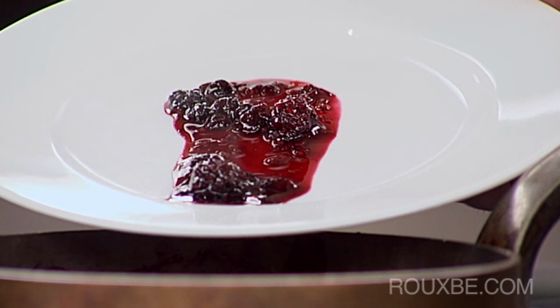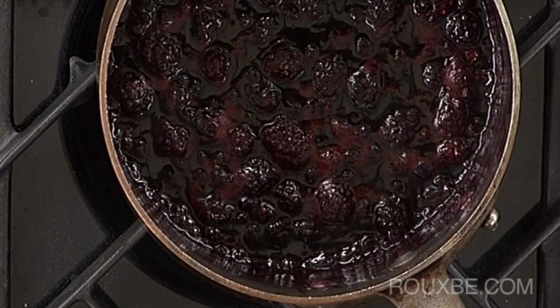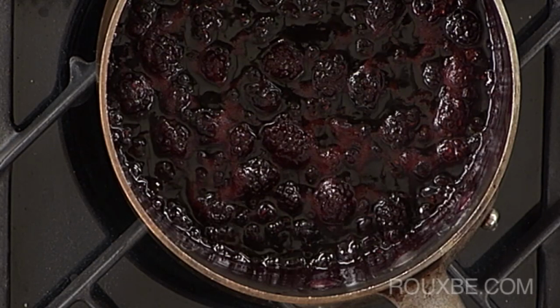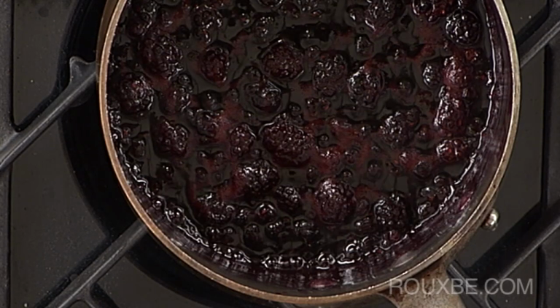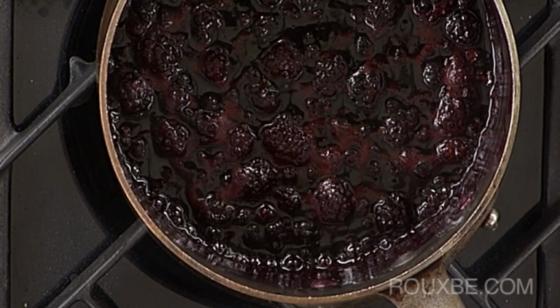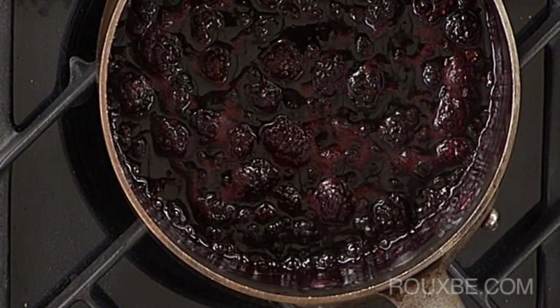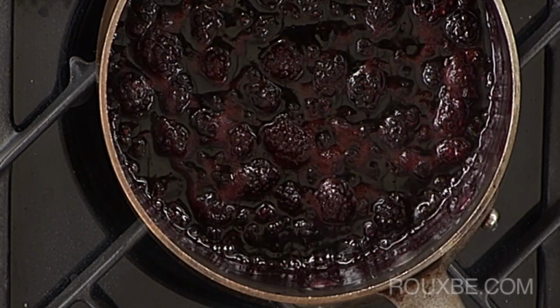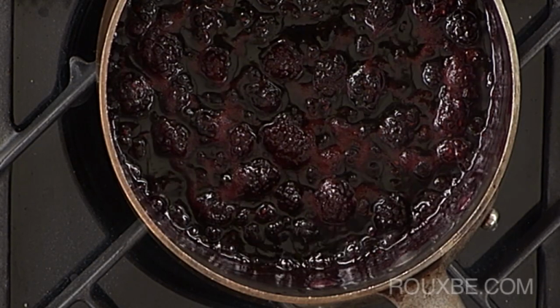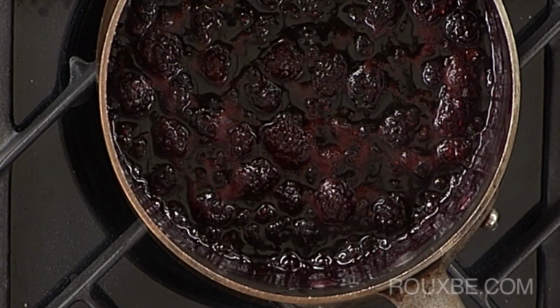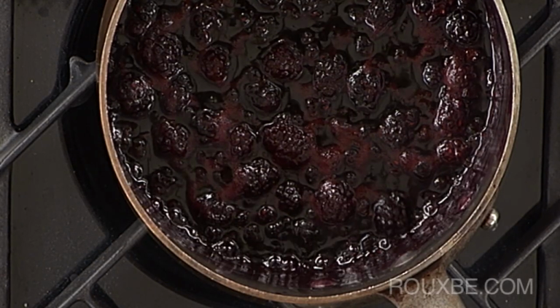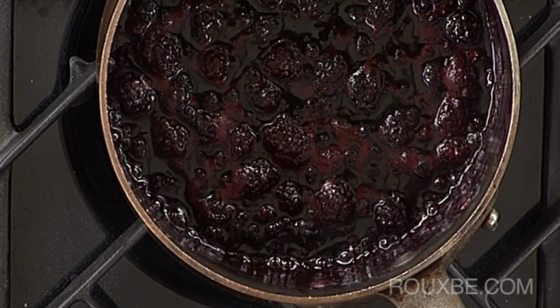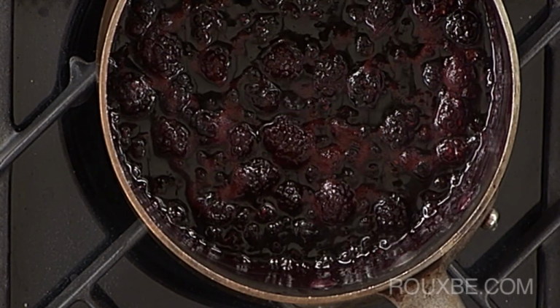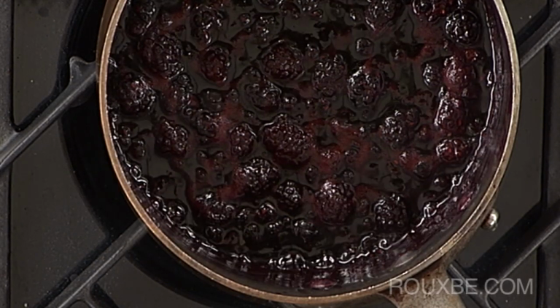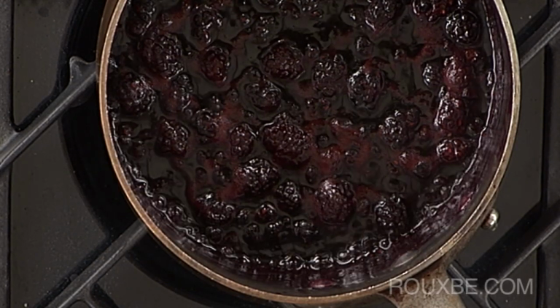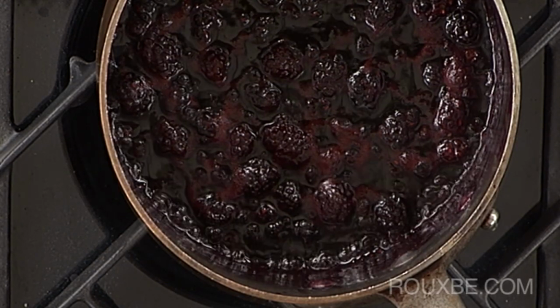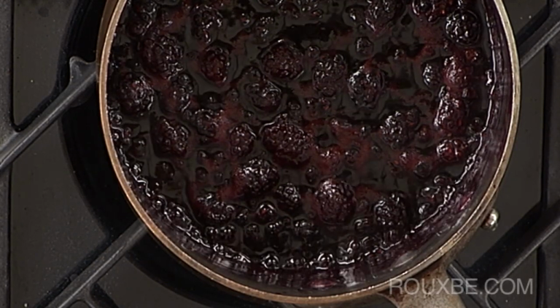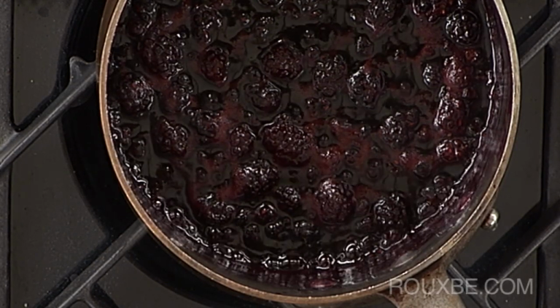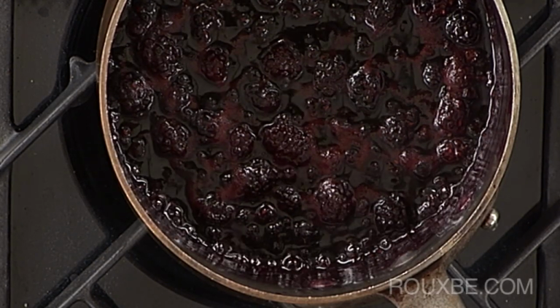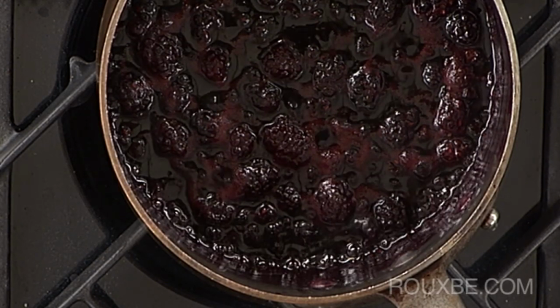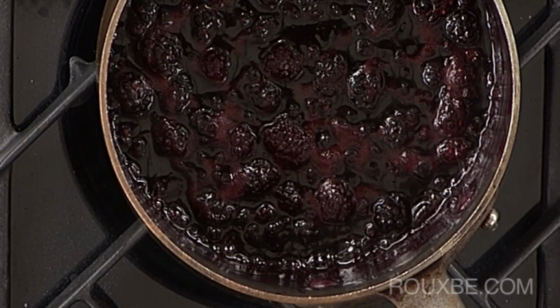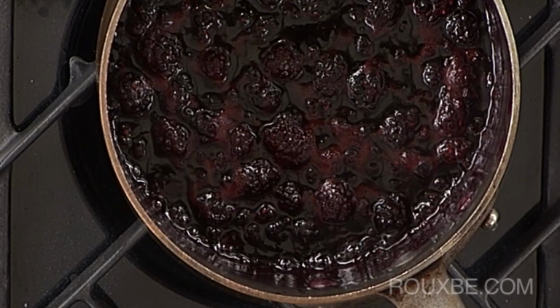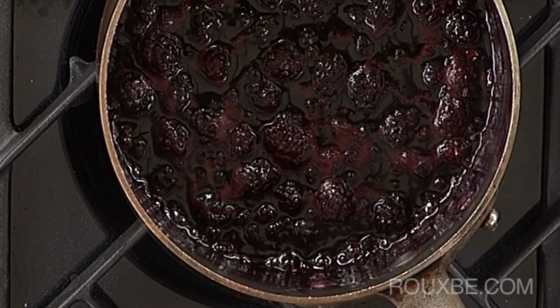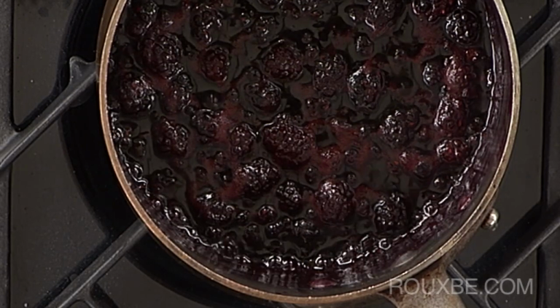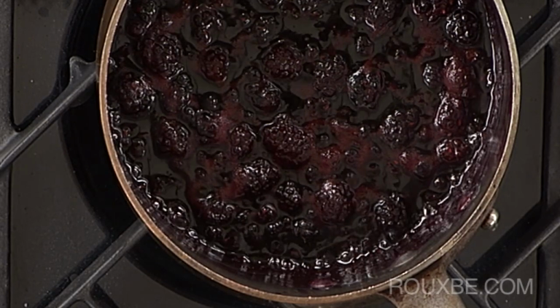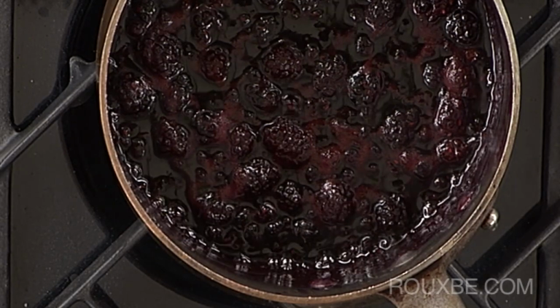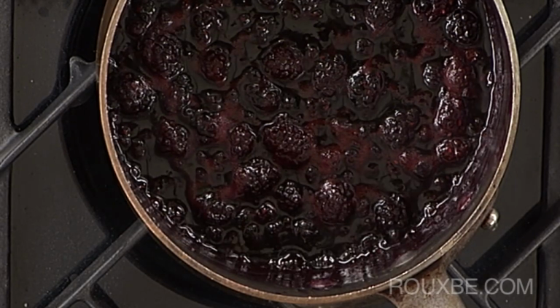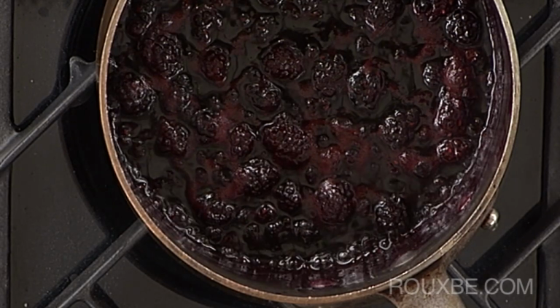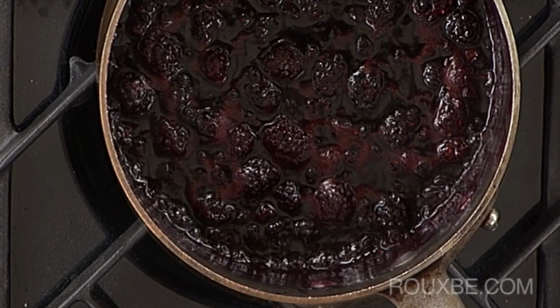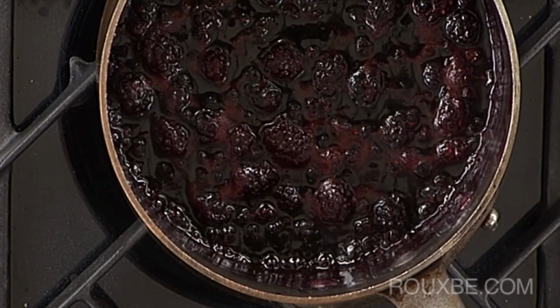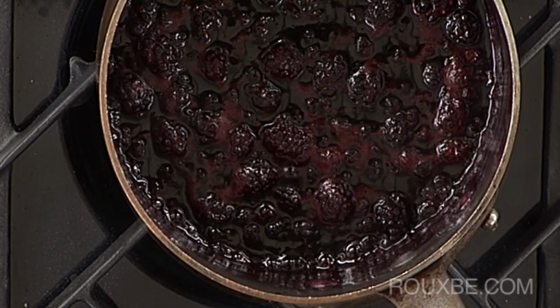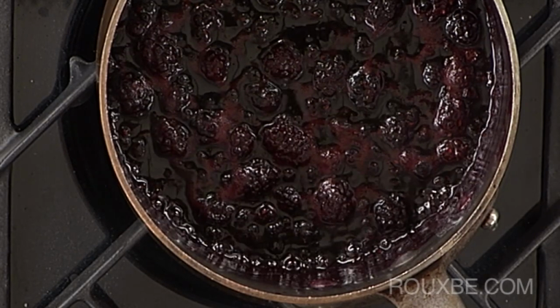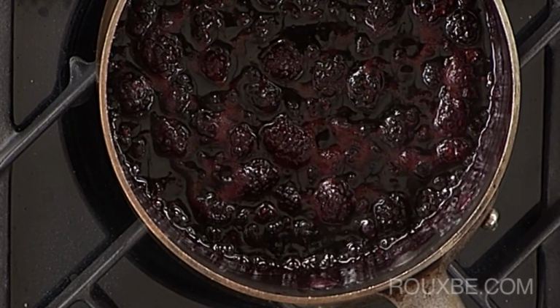To finish, let the berries cook for about 5 minutes on low heat to cook out the flavor of the cornstarch.